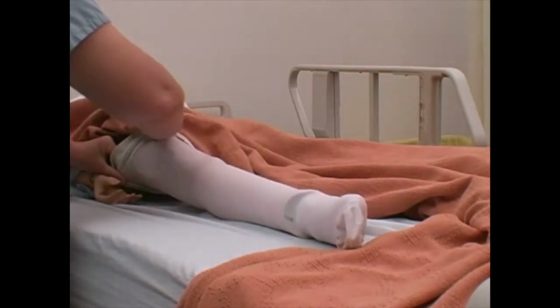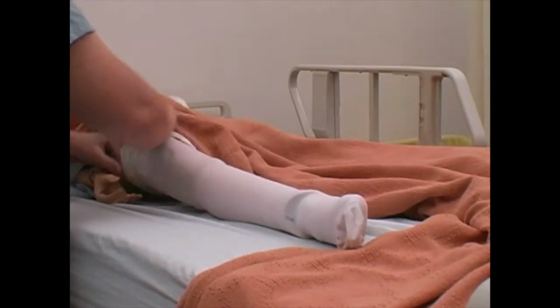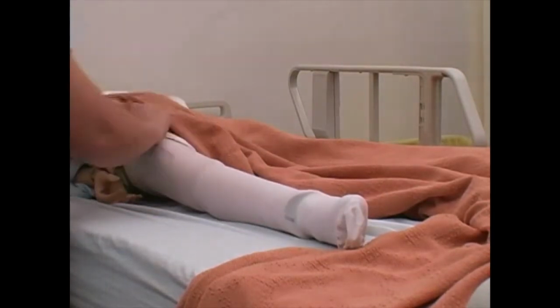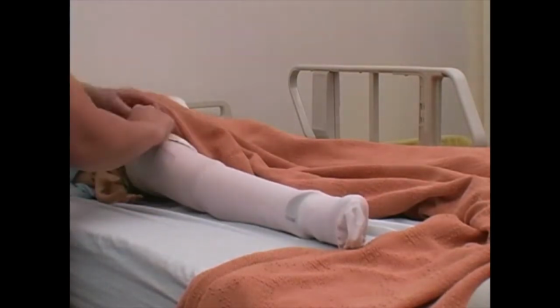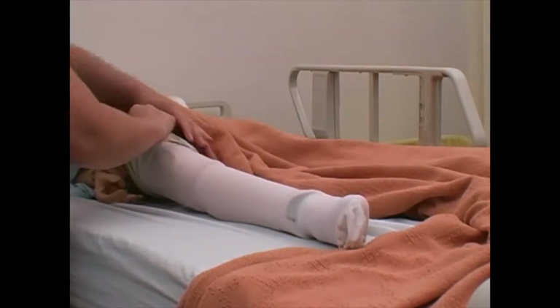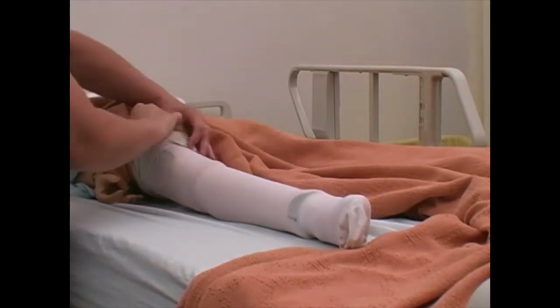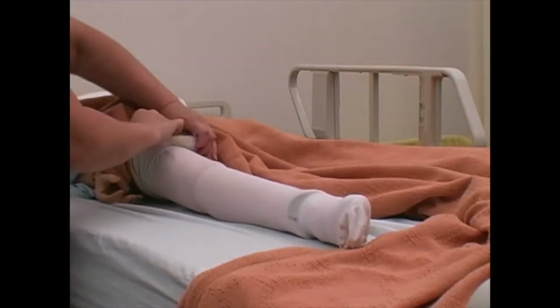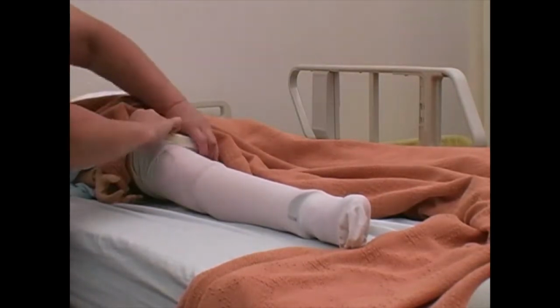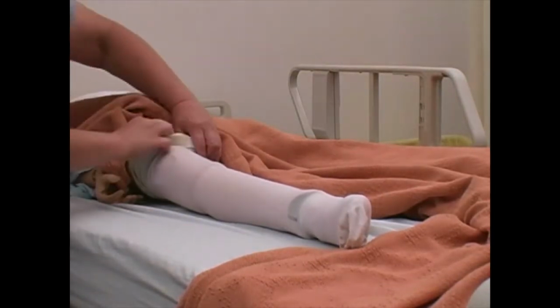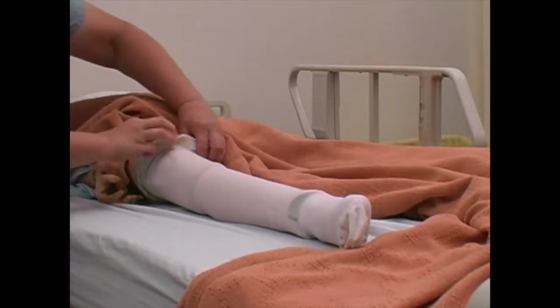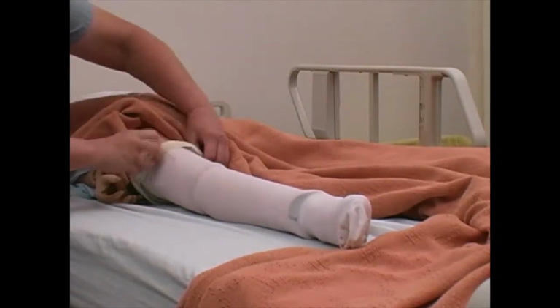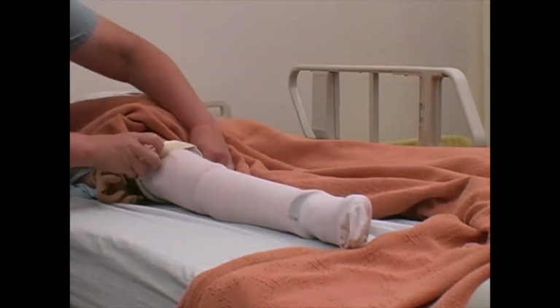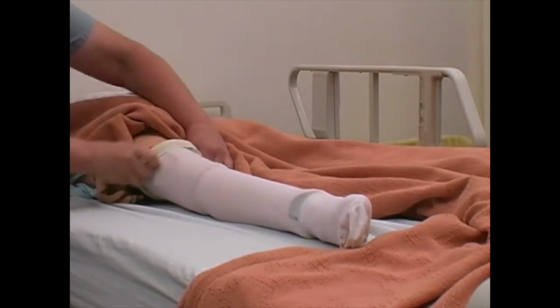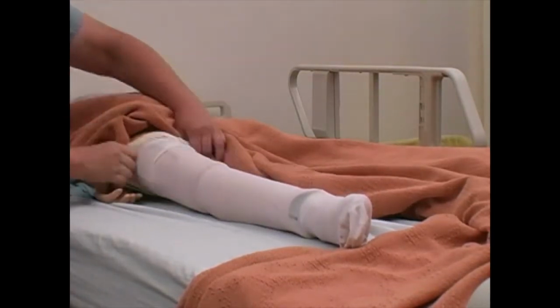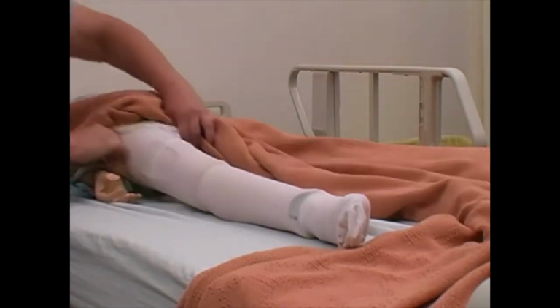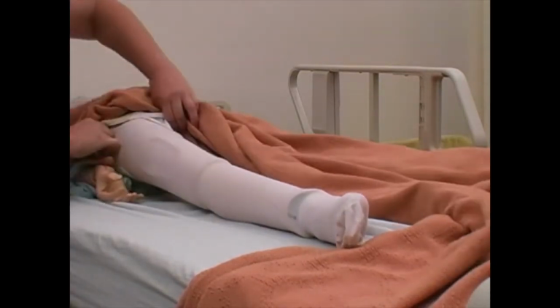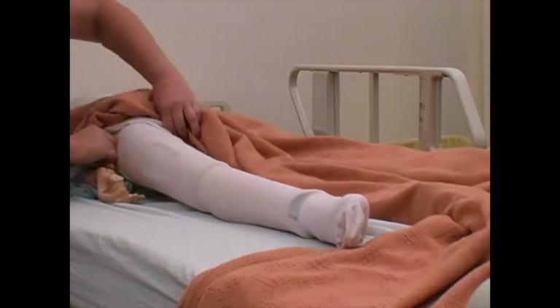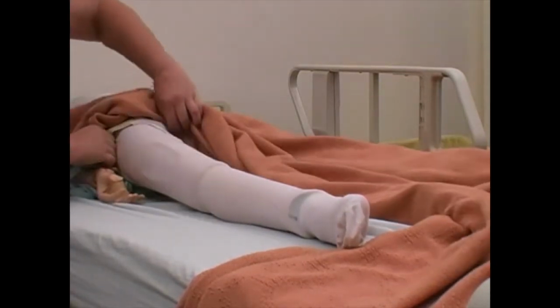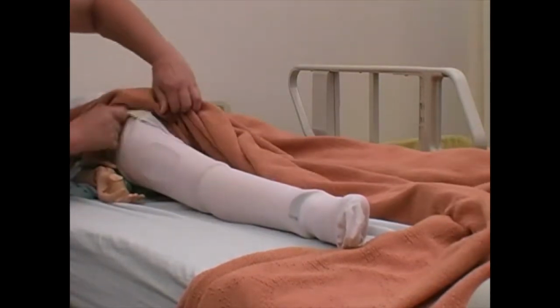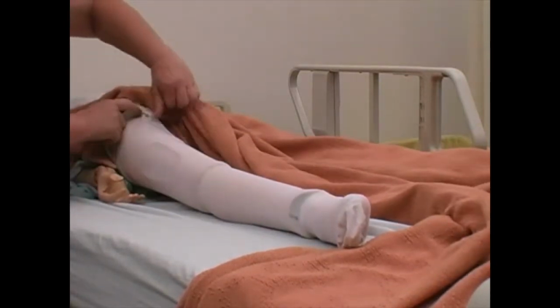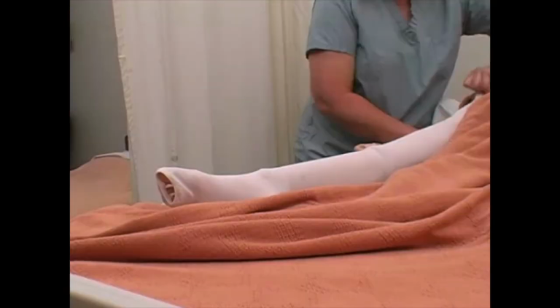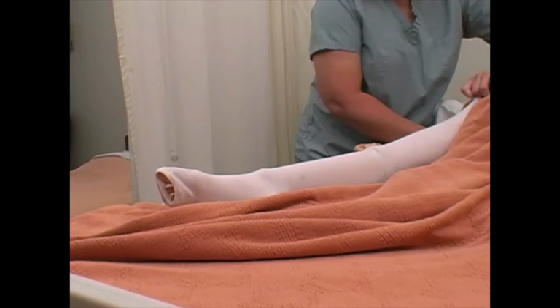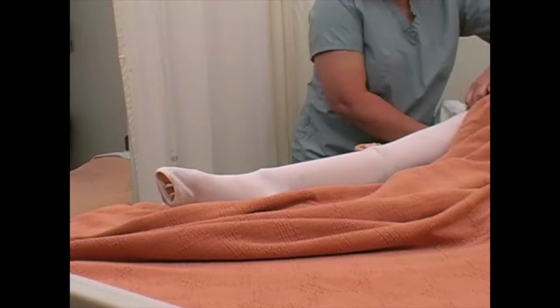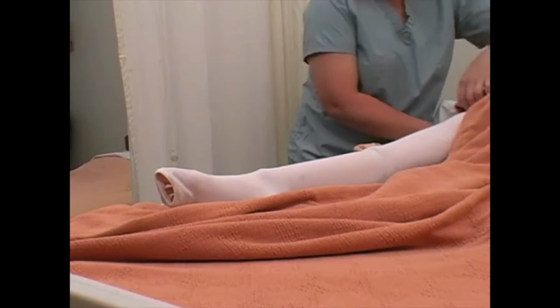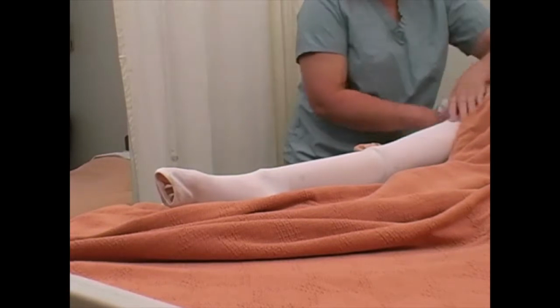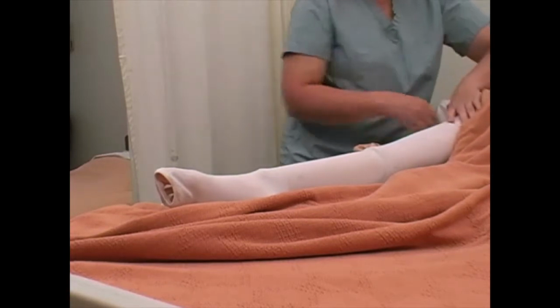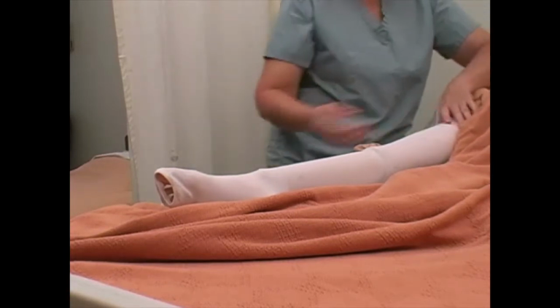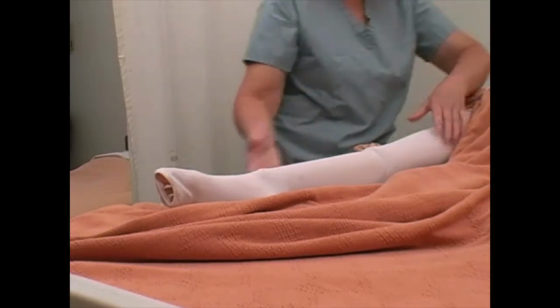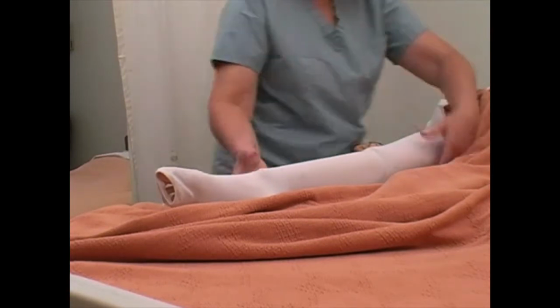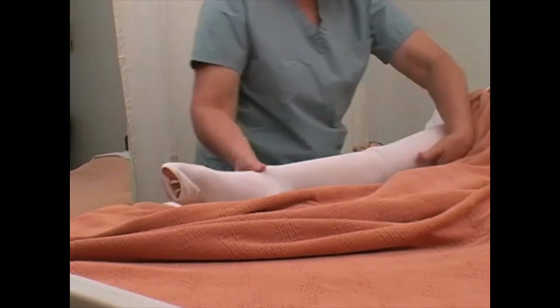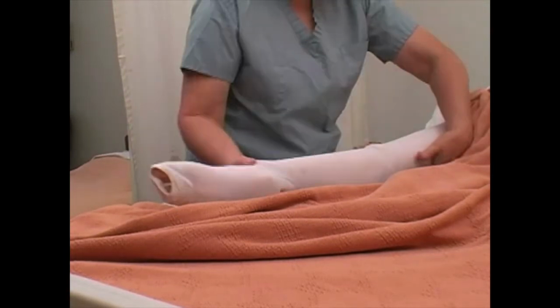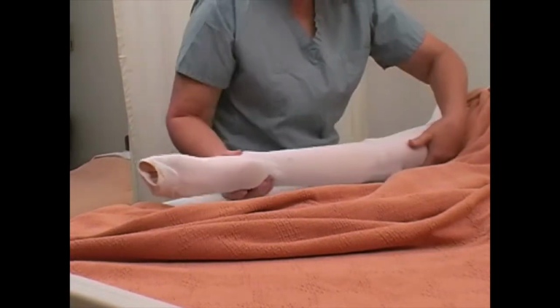Release the stocking gently. Do not snap. Ensure the stocking is smooth and wrinkle-free.